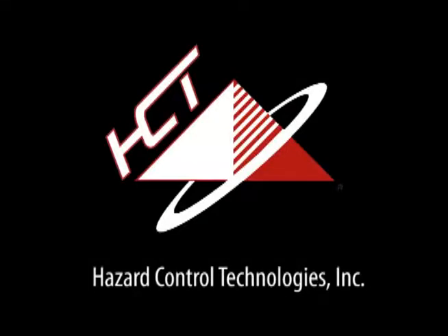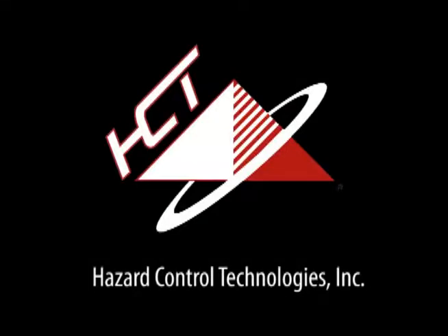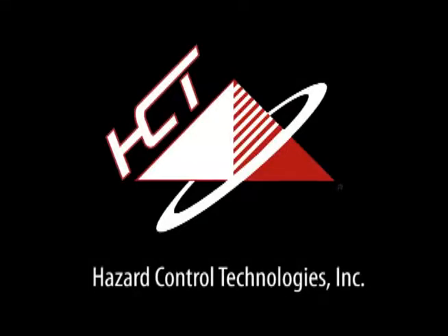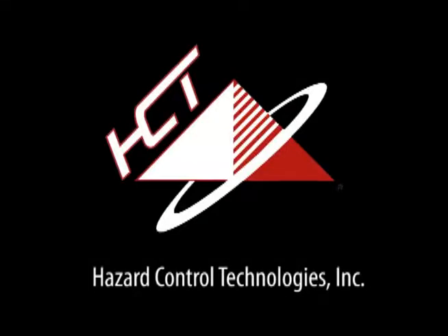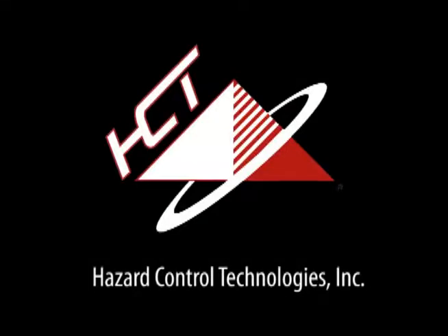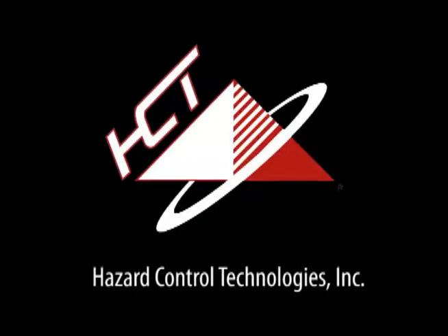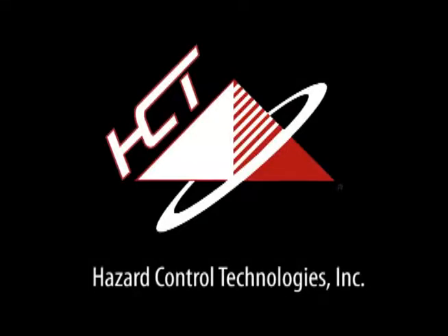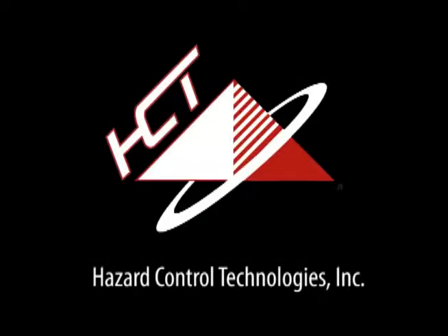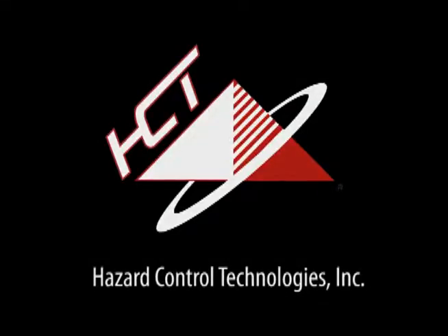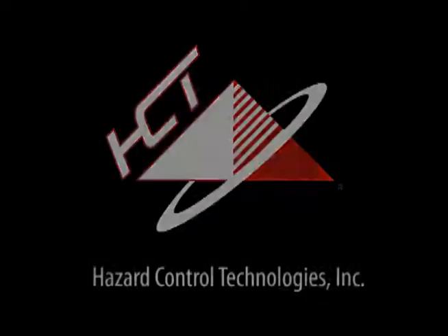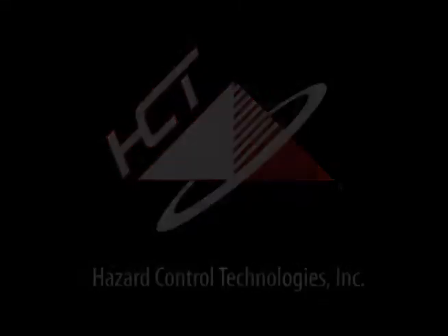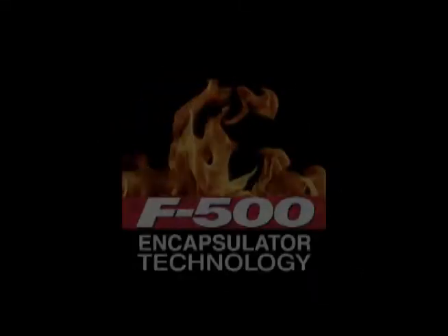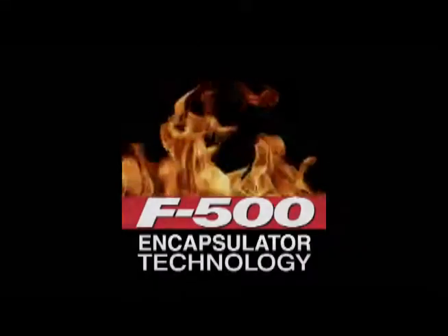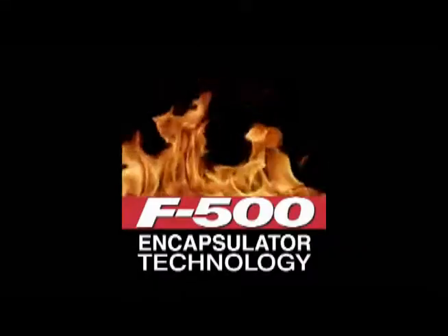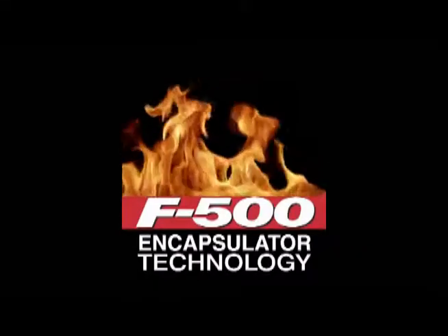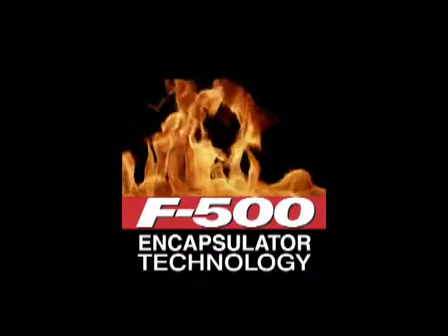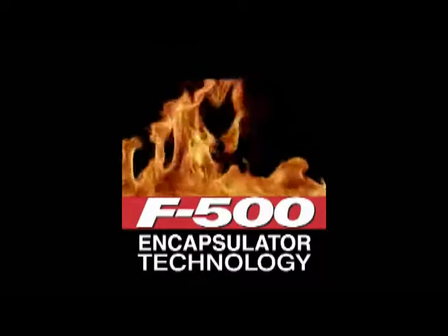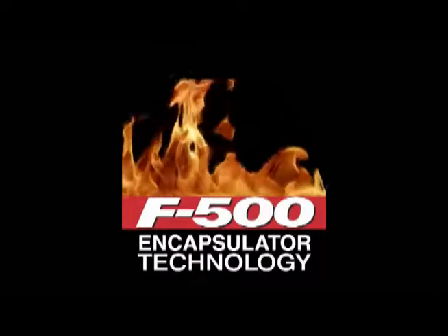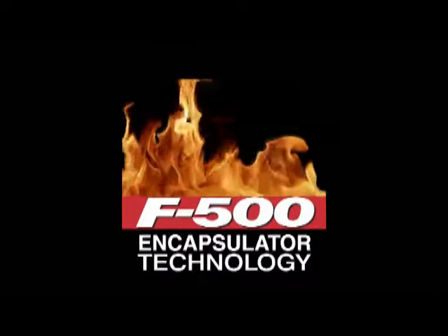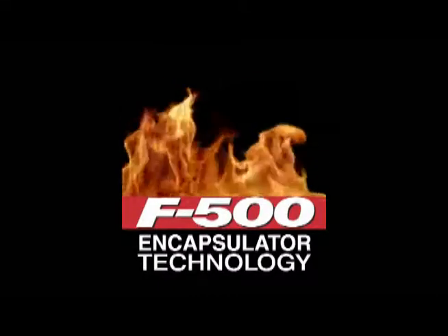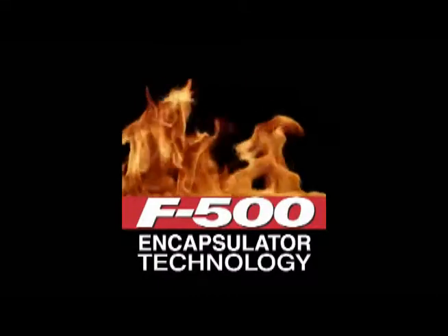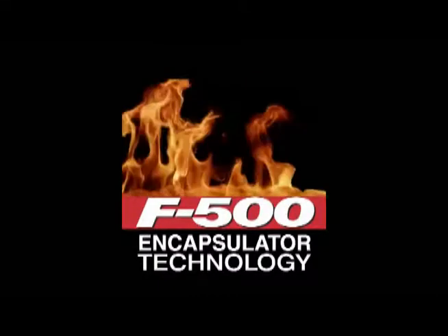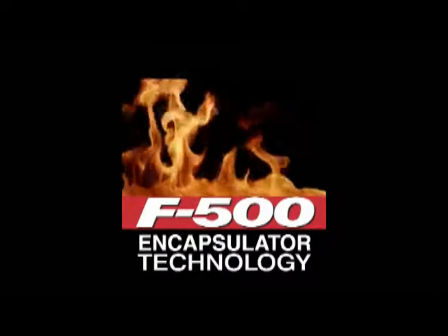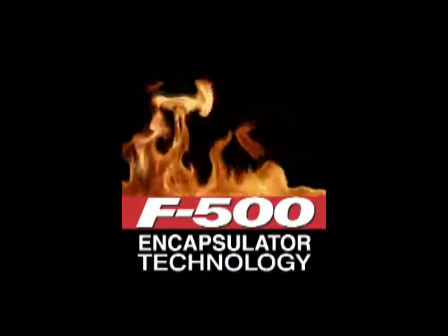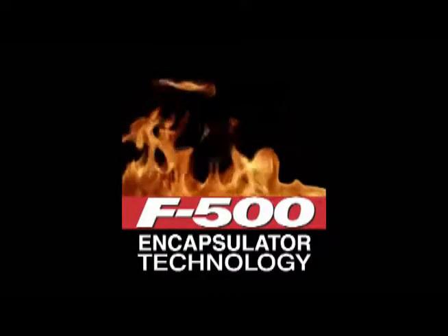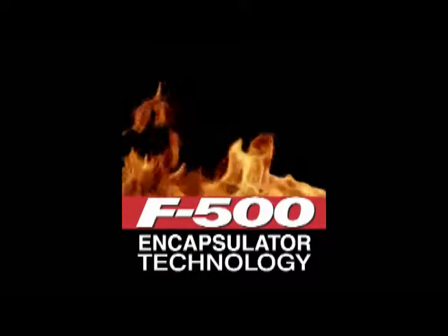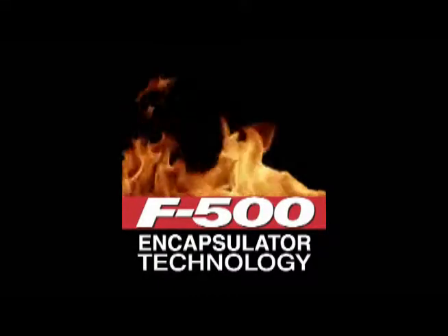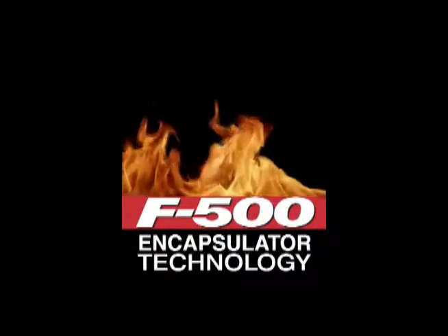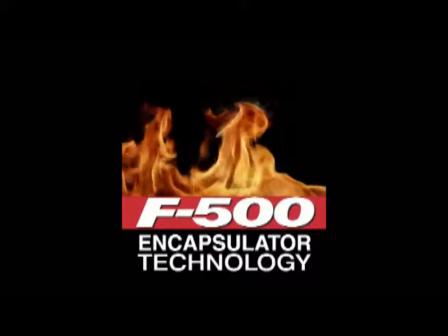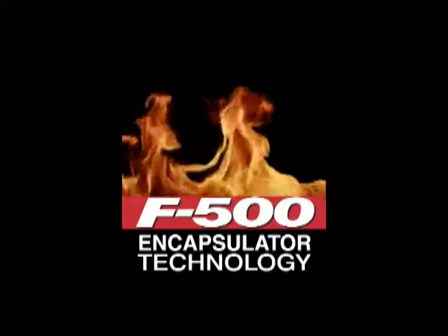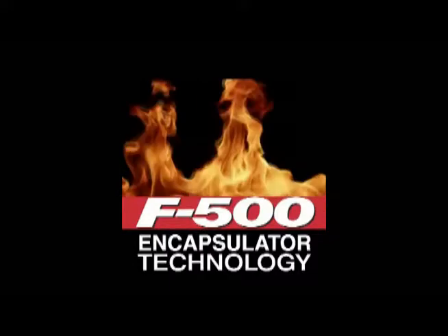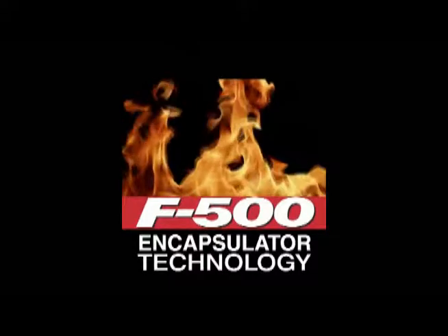Hazard Control Technologies presents F-500 Encapsulator Technology.